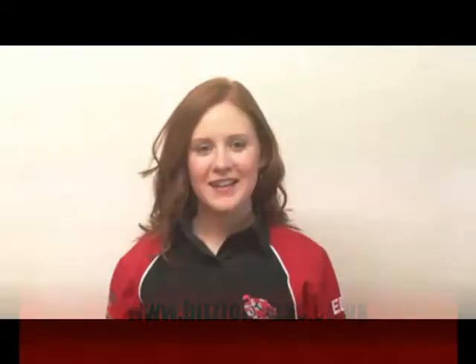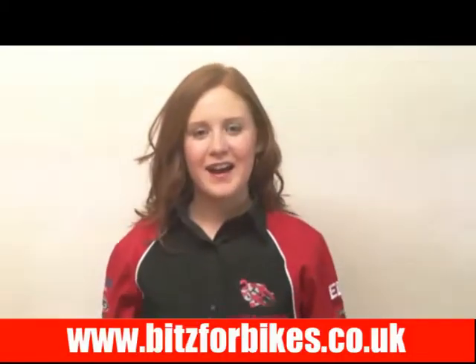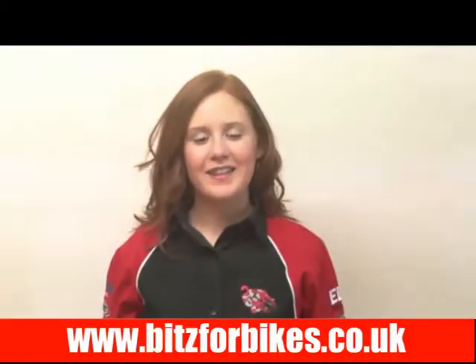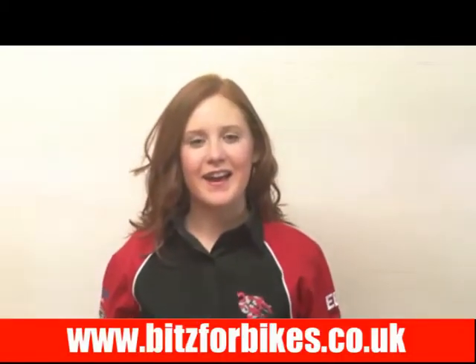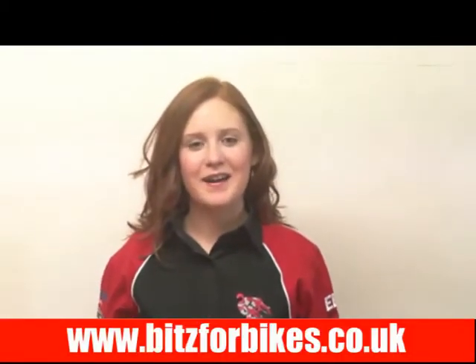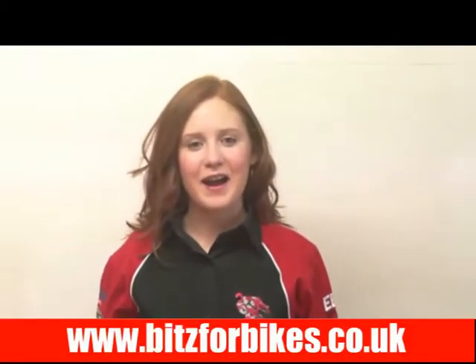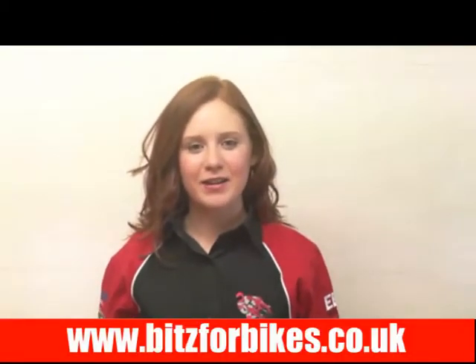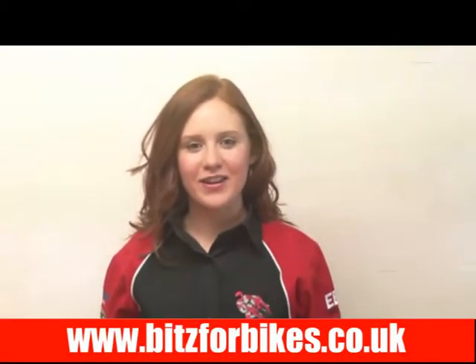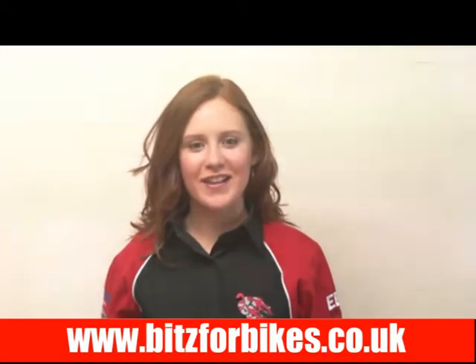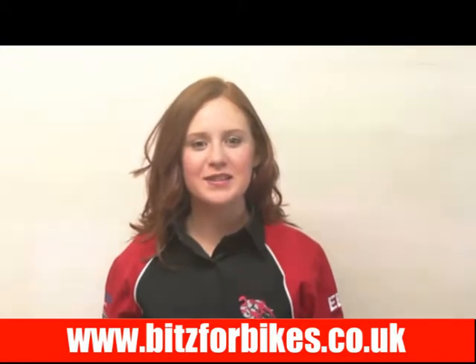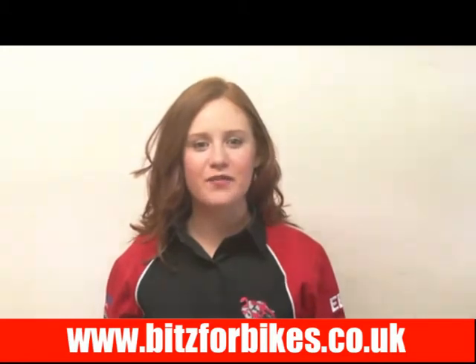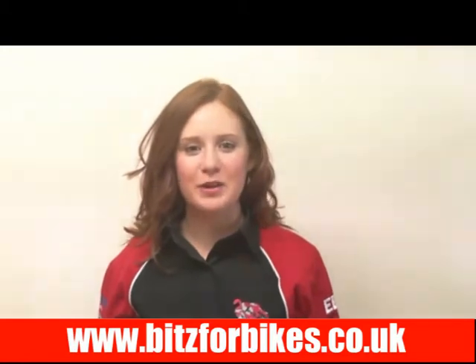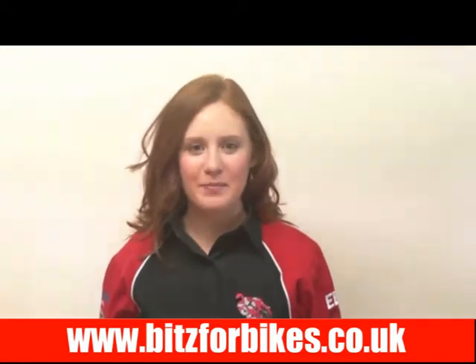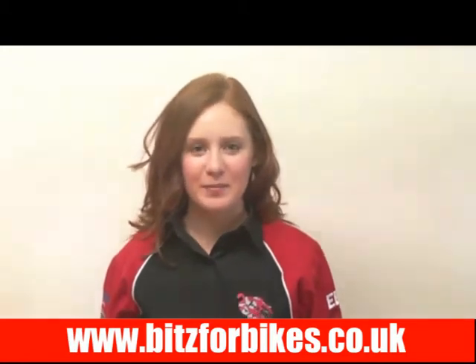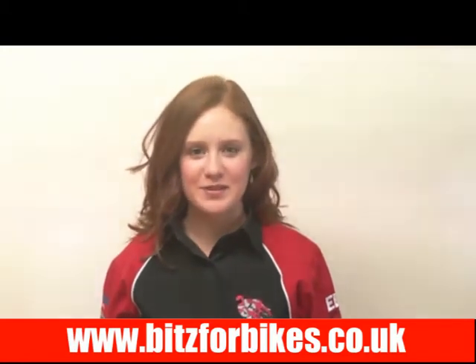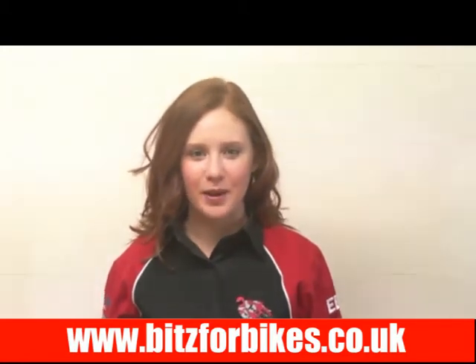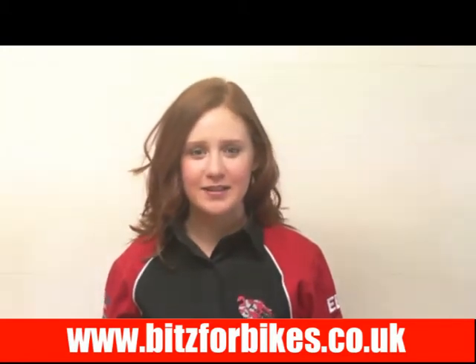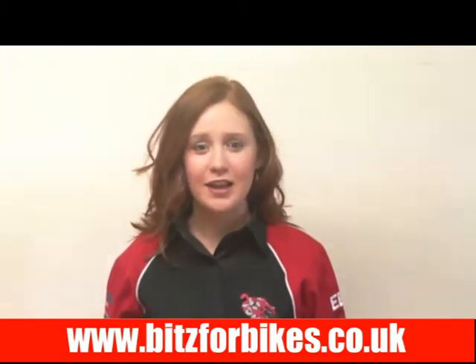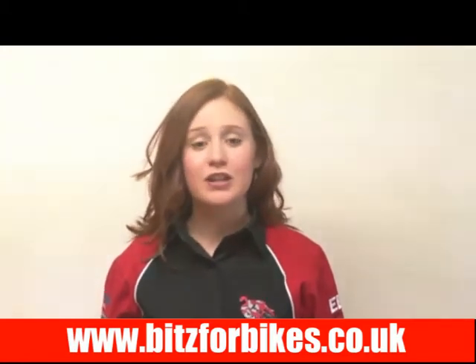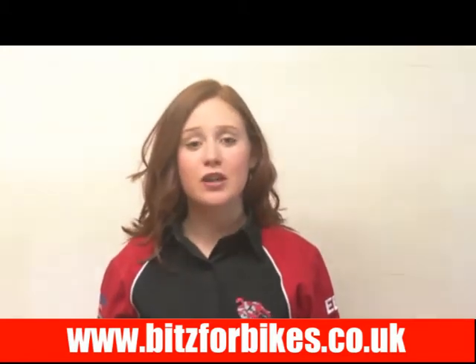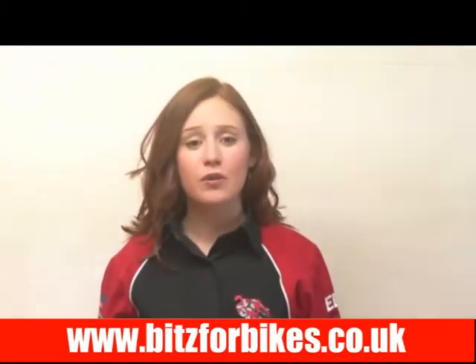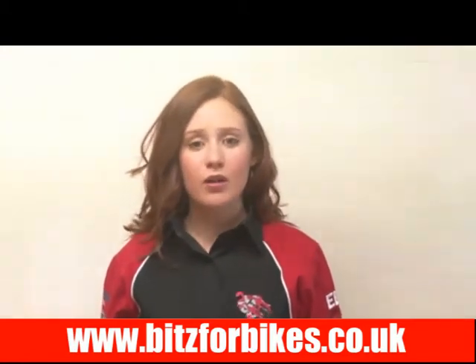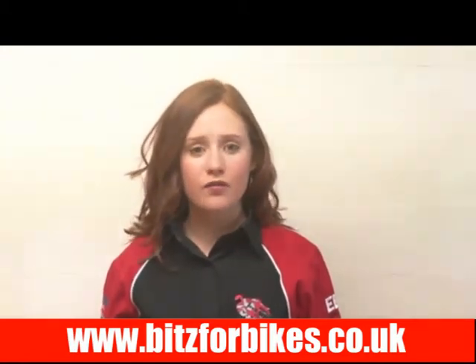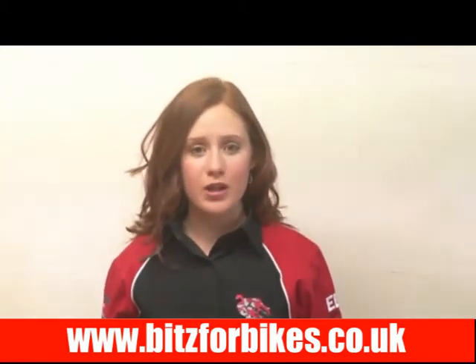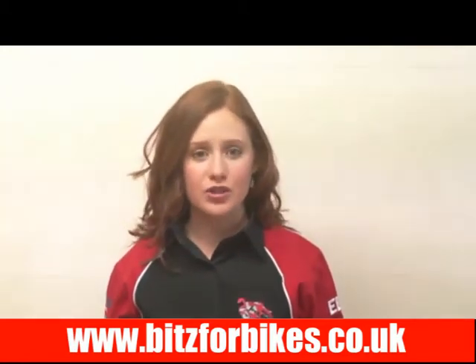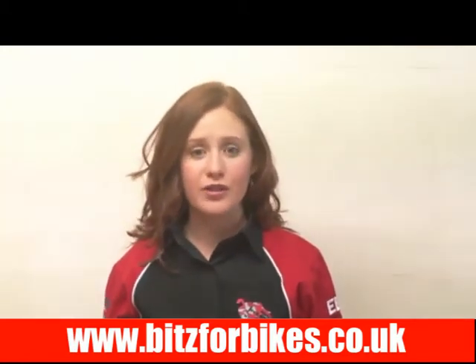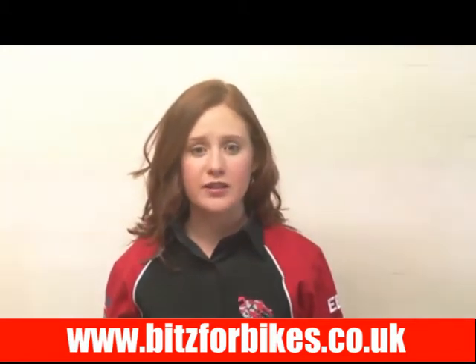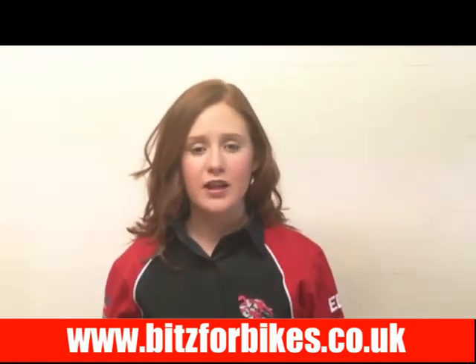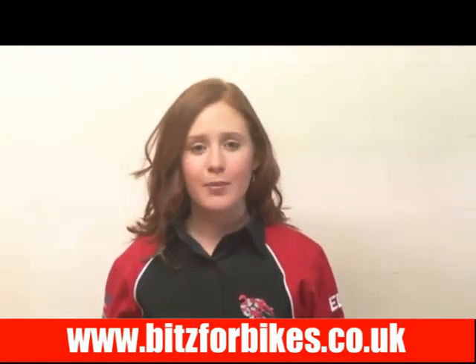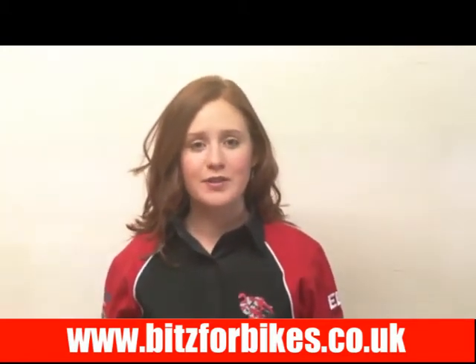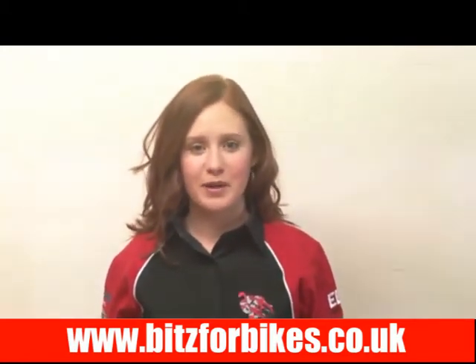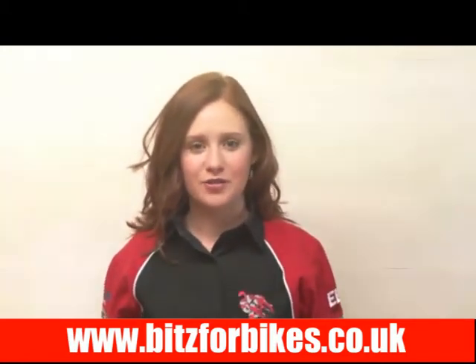Hi there, I'm Eleanor and this is a video made by Bits for Bikes. It should give you all the information you need about this battery.